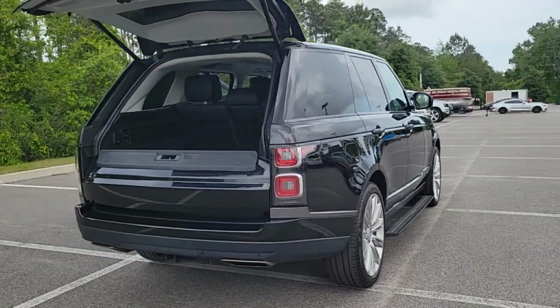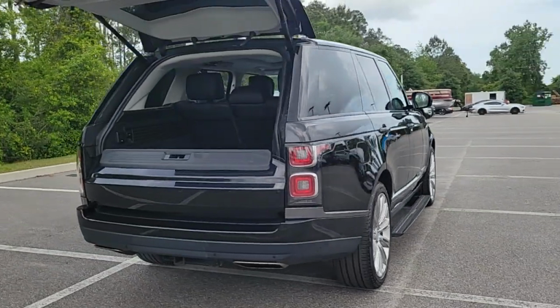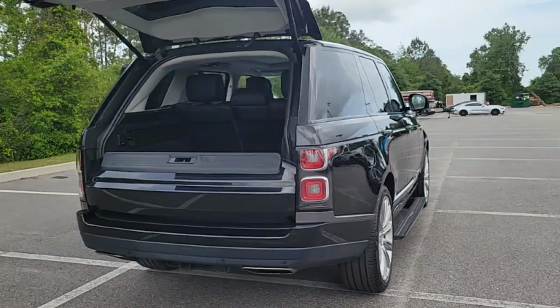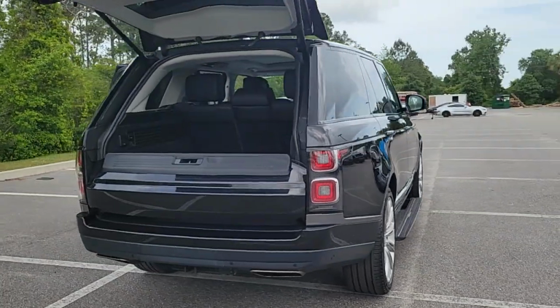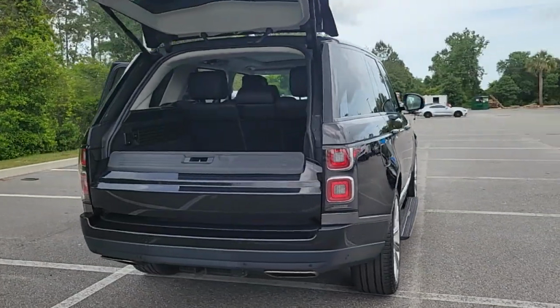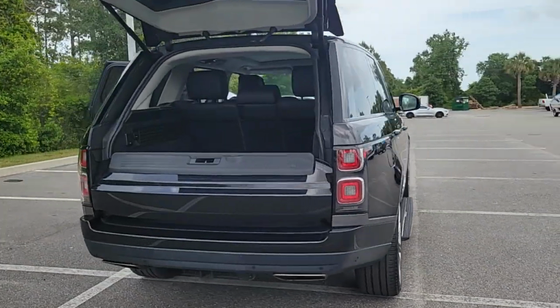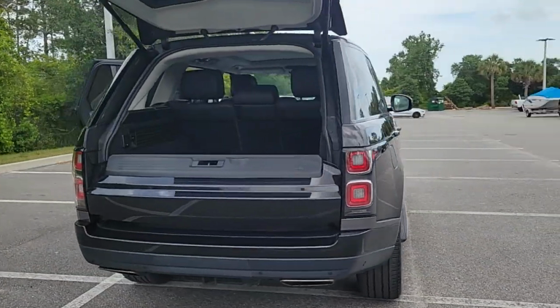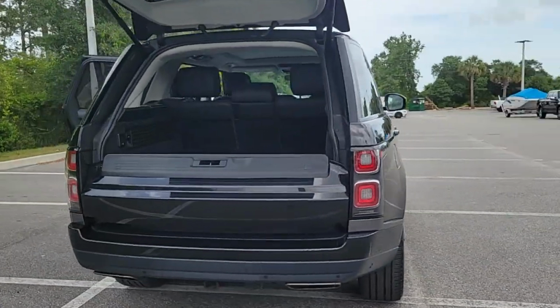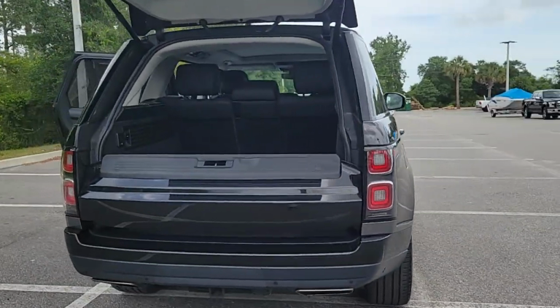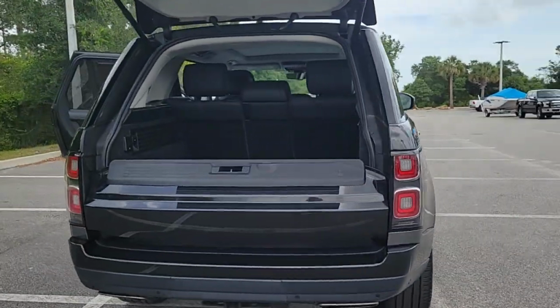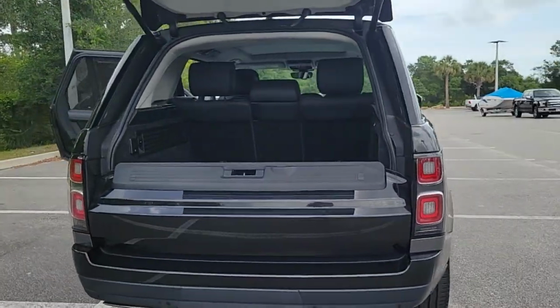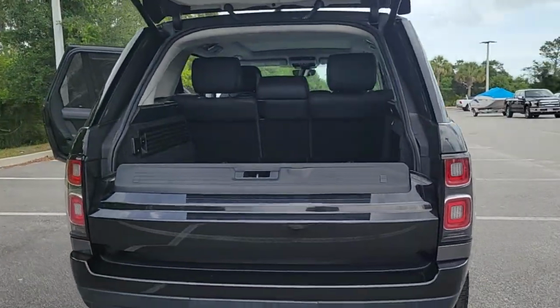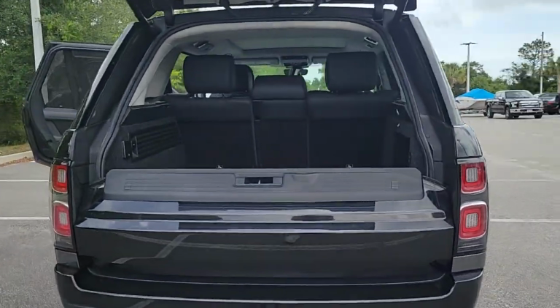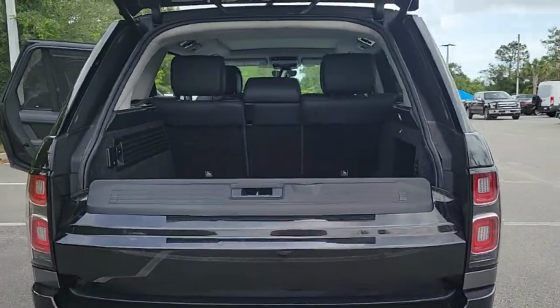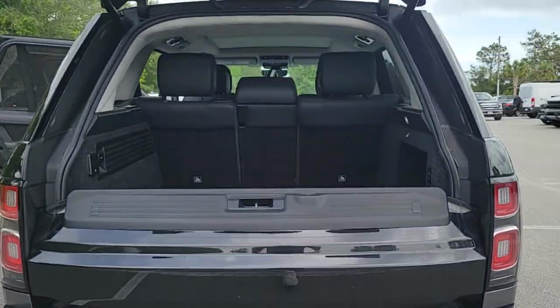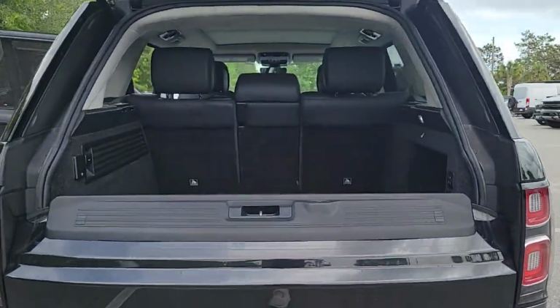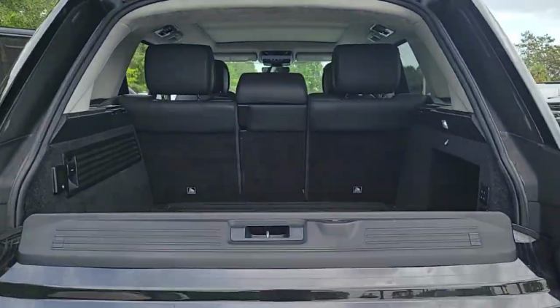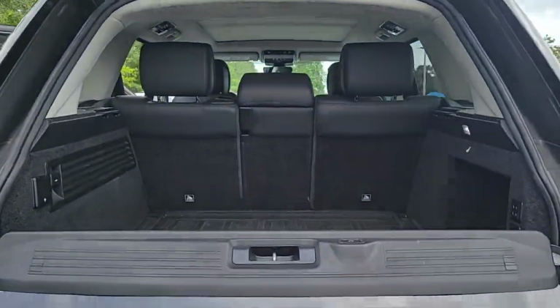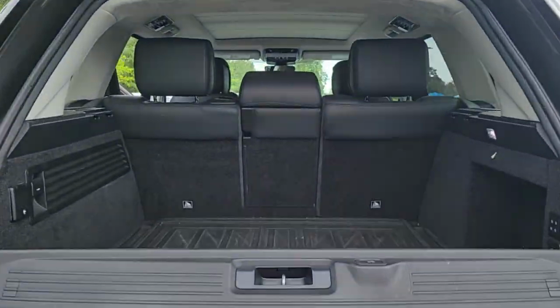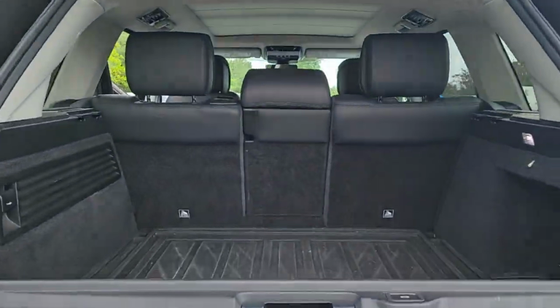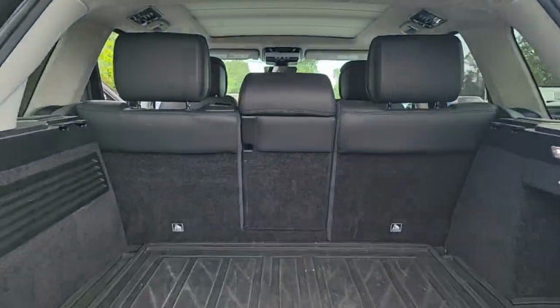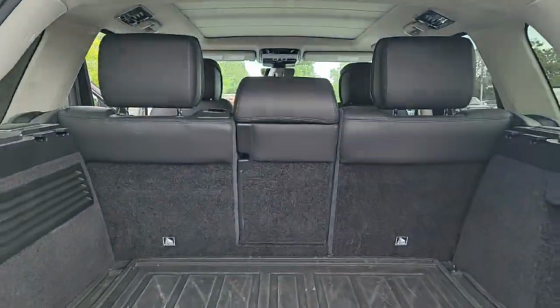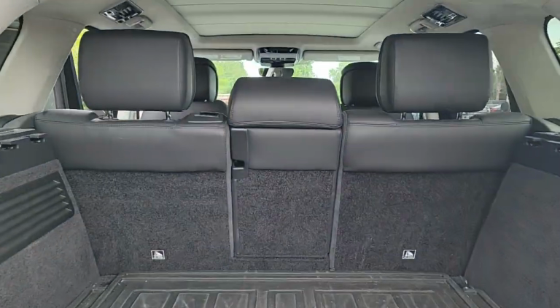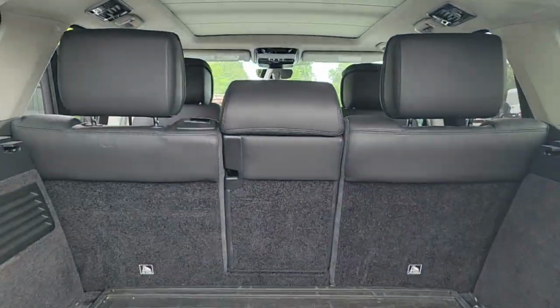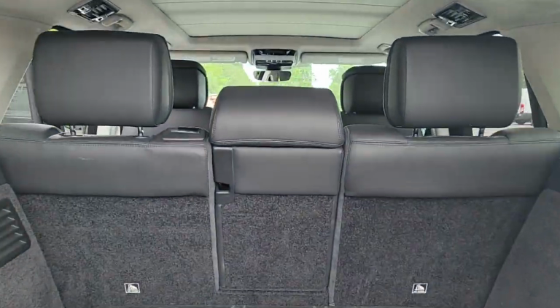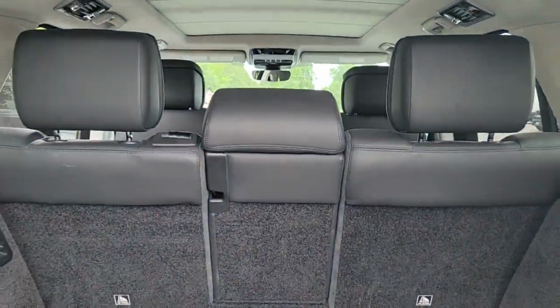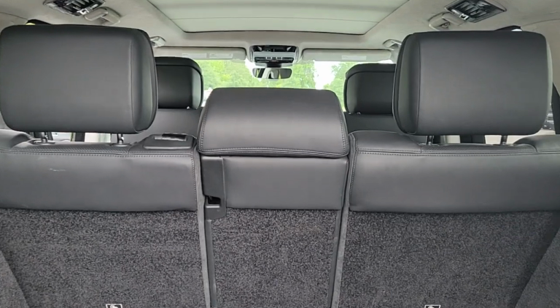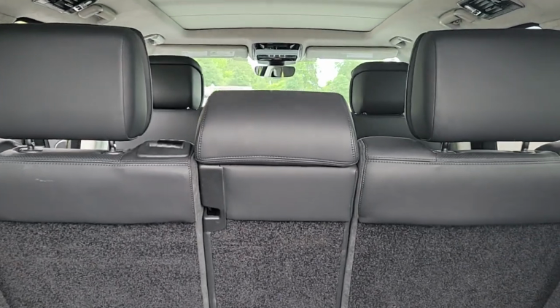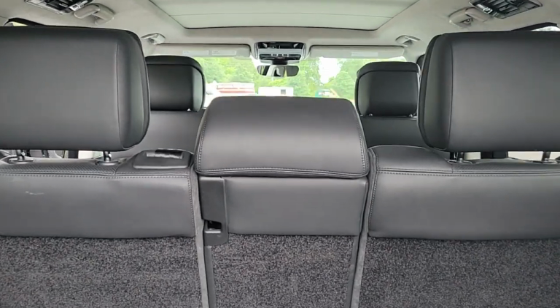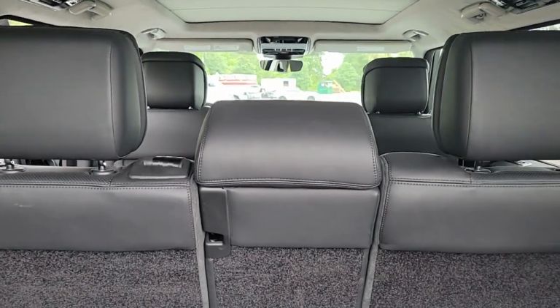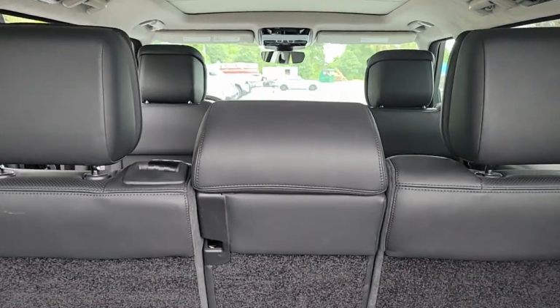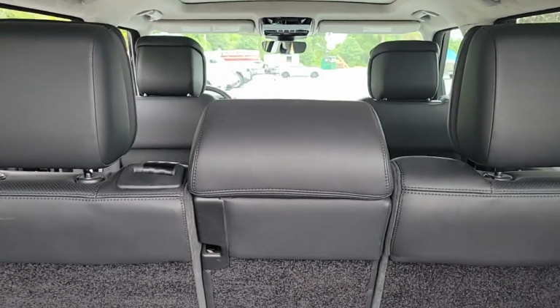Sophisticated, modern, and endowed with legendary off-road capability, it simply takes your breath away.